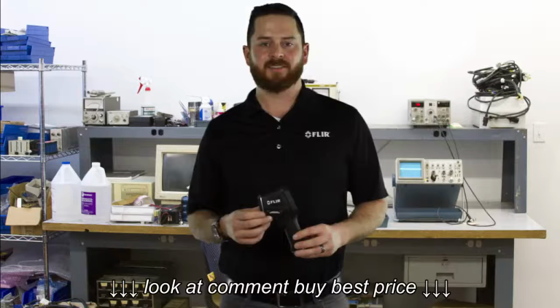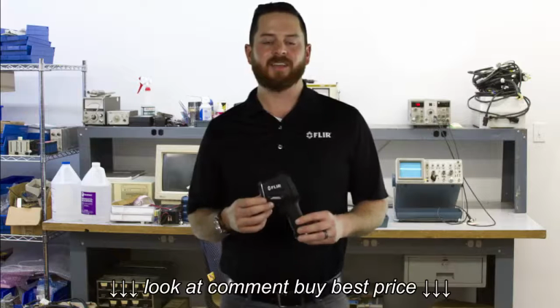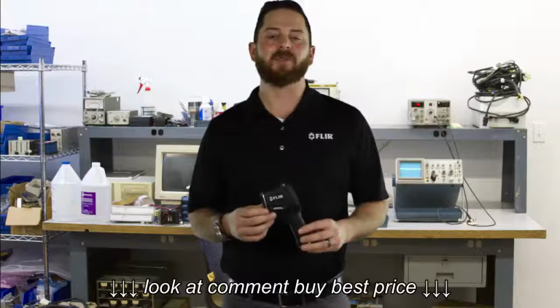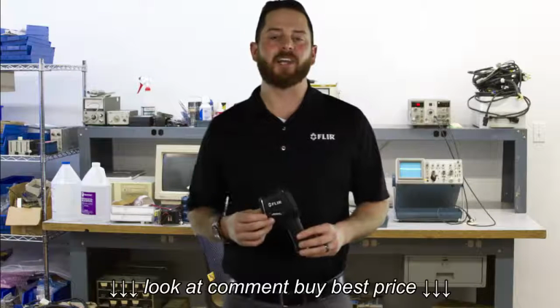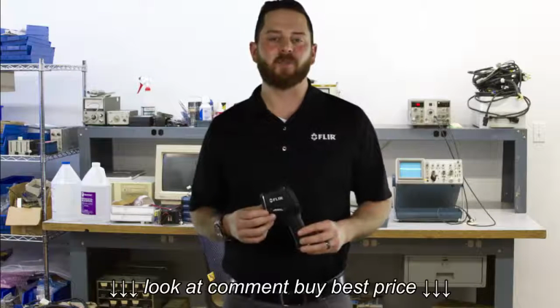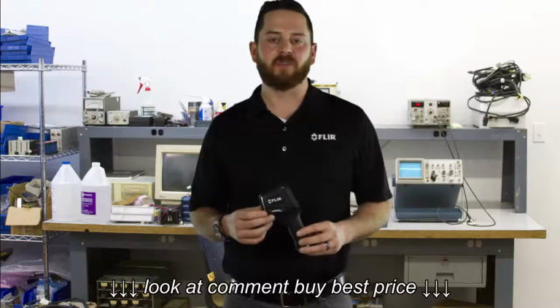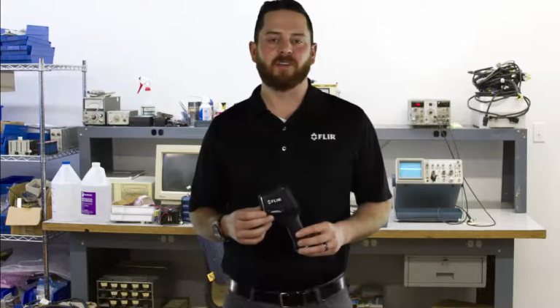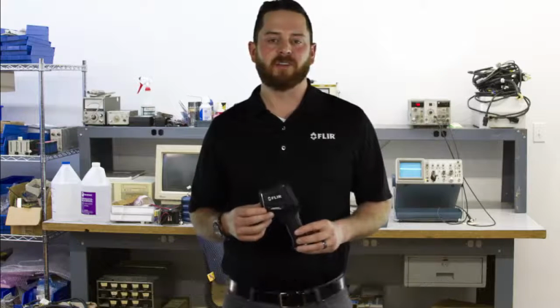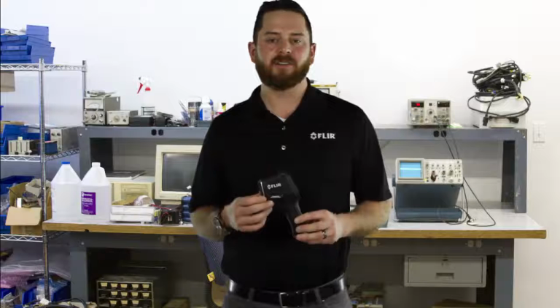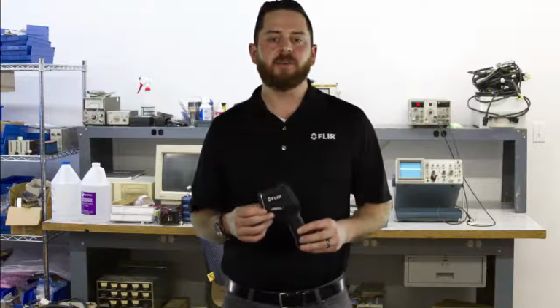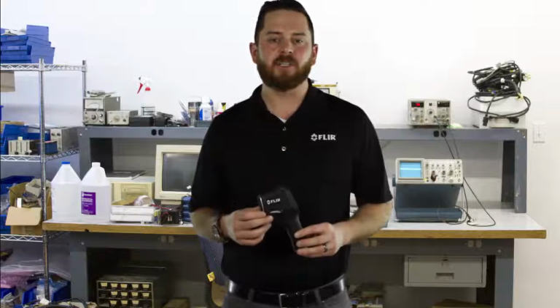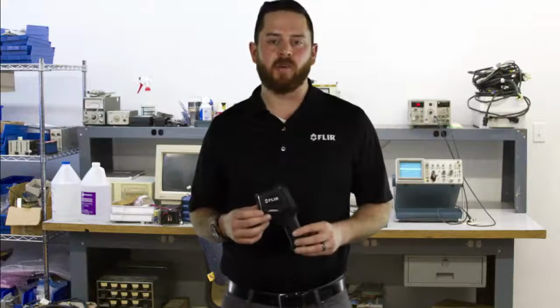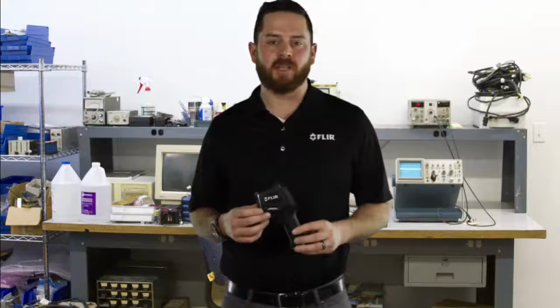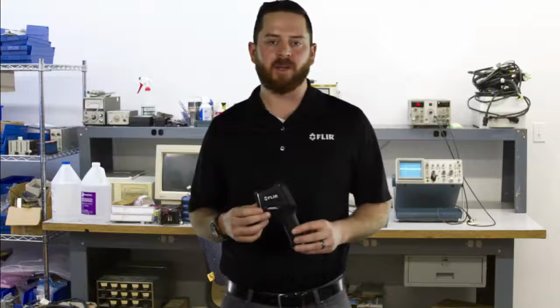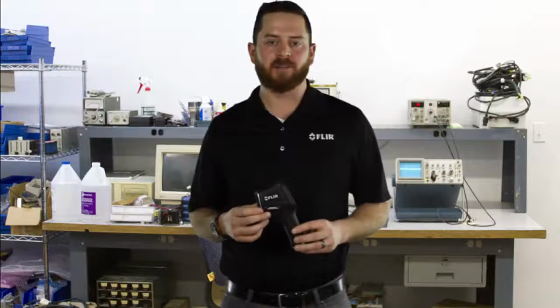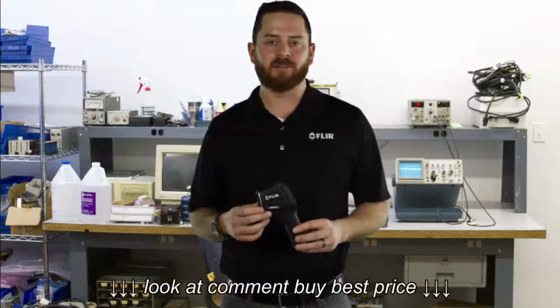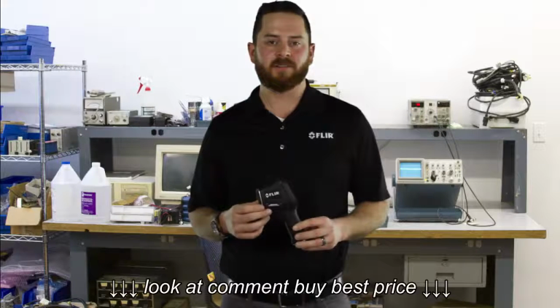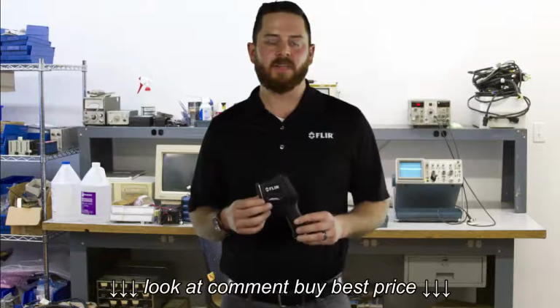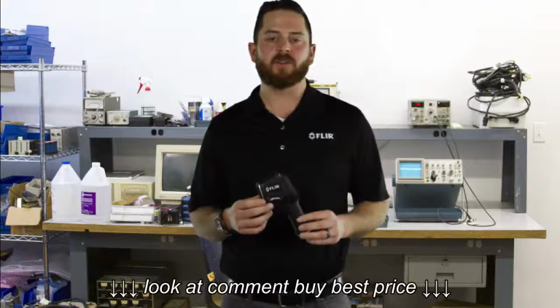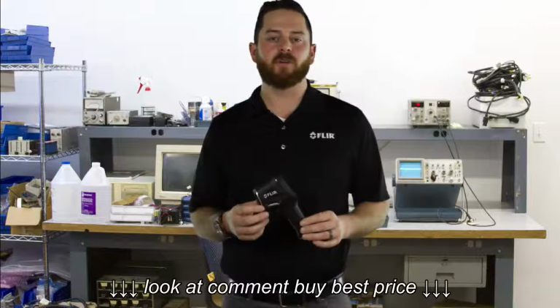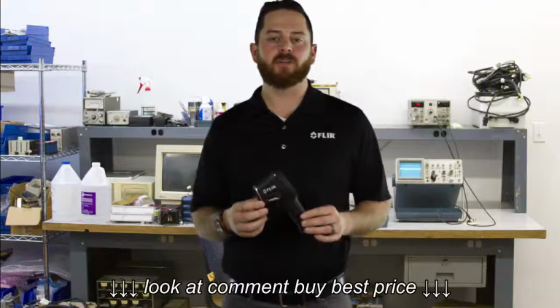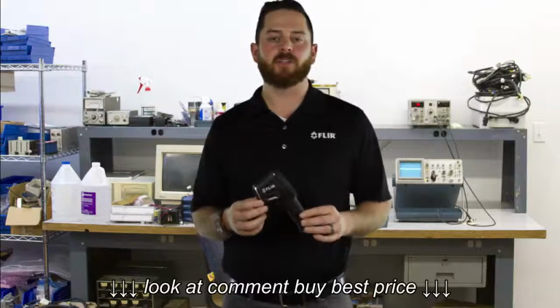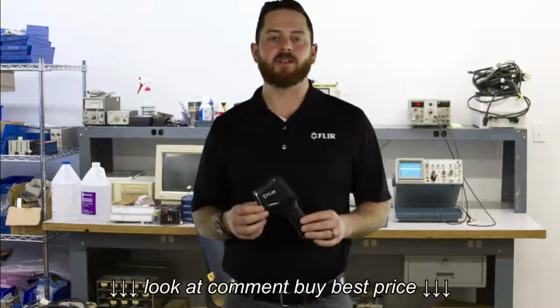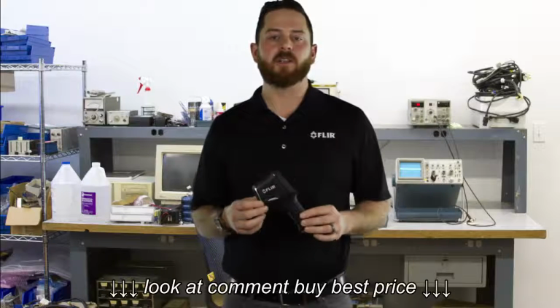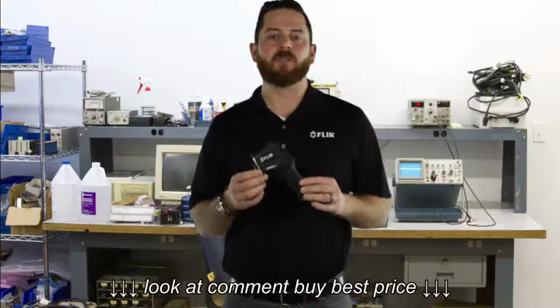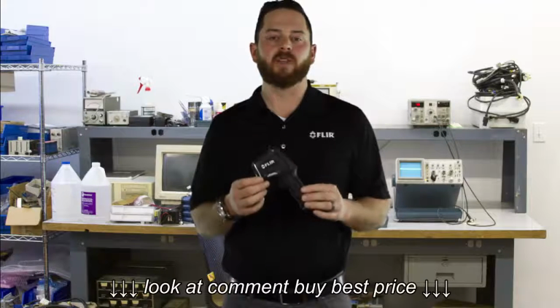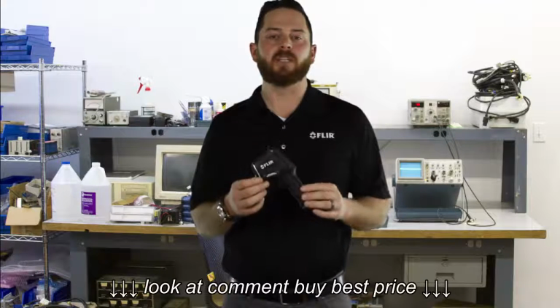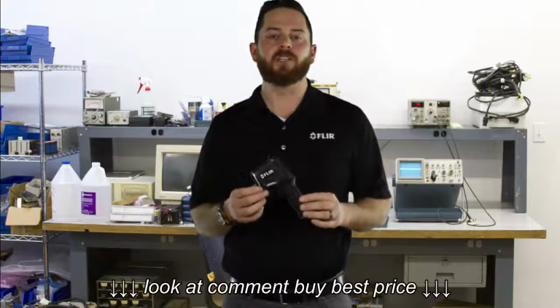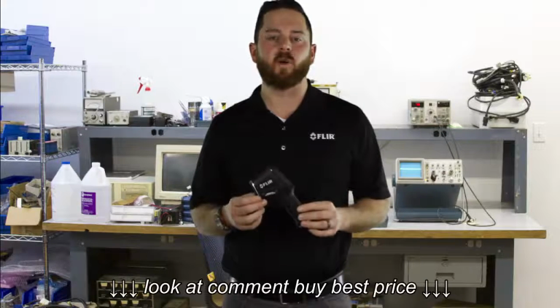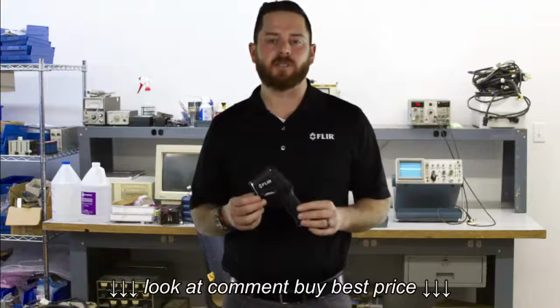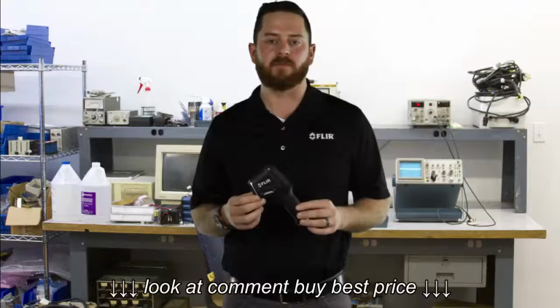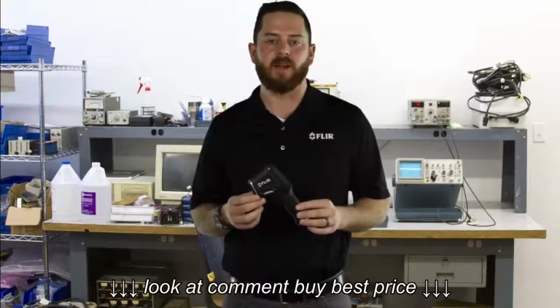Hi, I'm Jason with FLIR. Do you use a spot temp gun? If so, you should consider the FLIR TG-165.